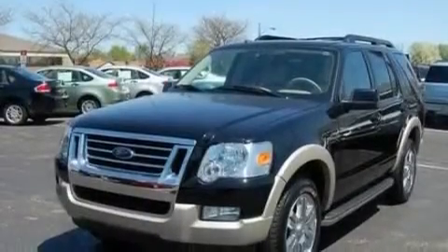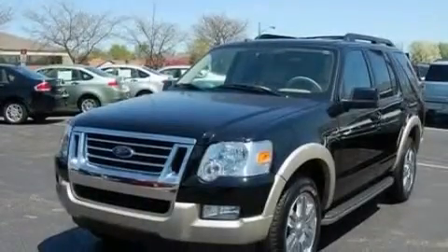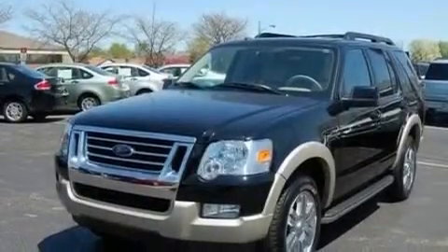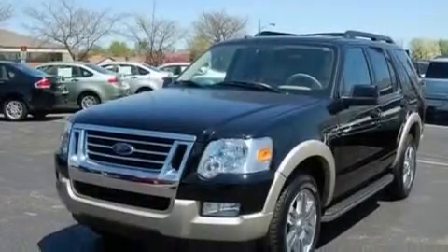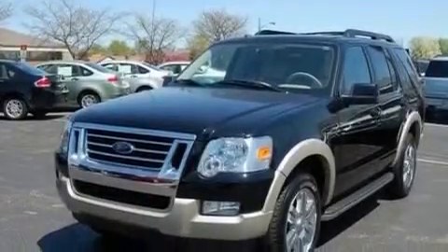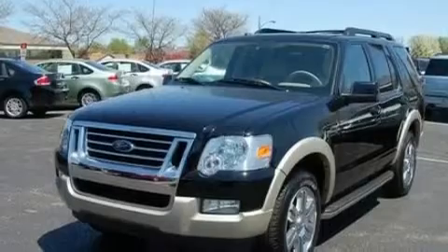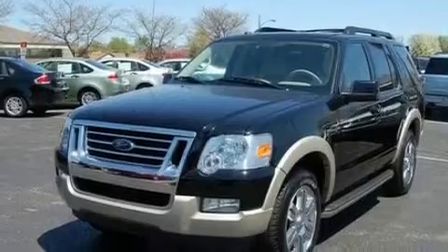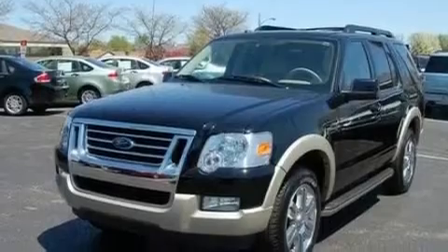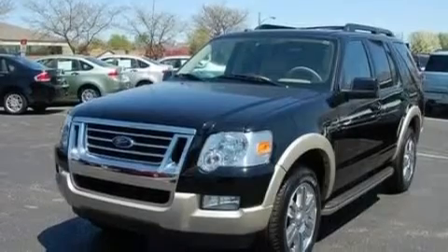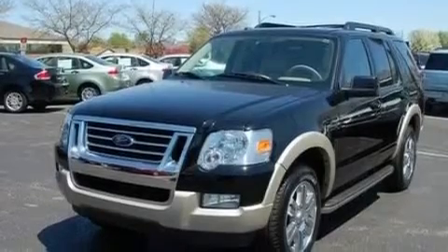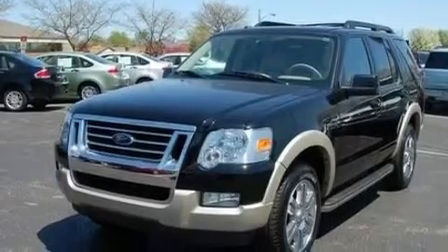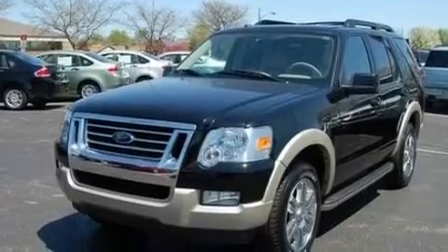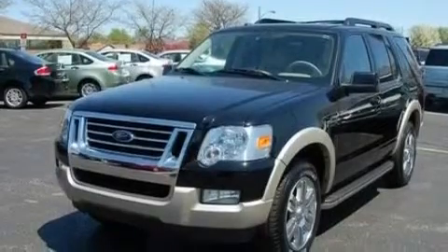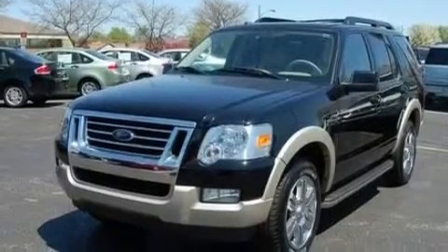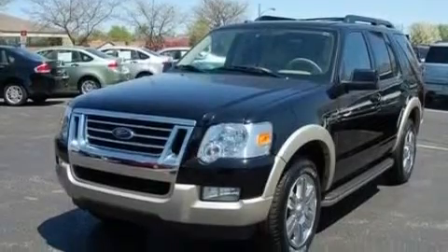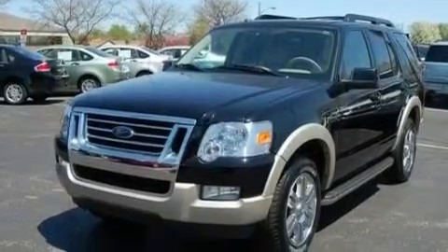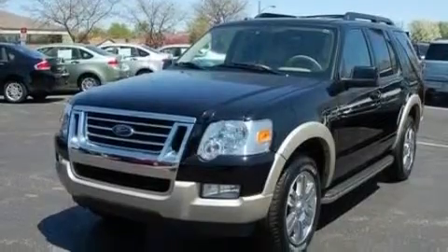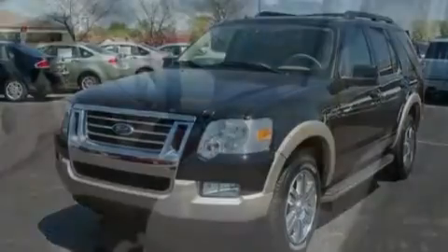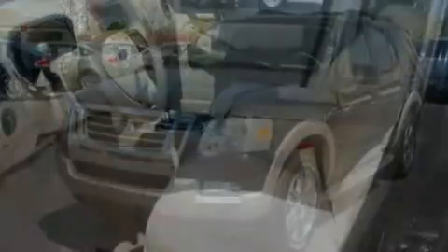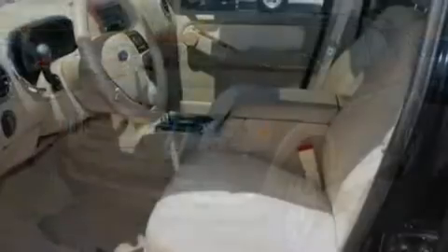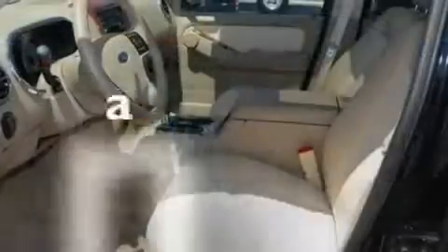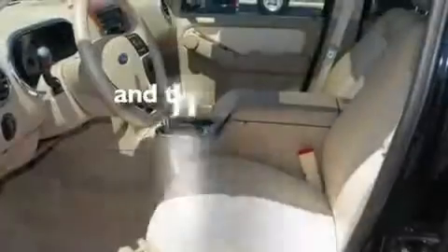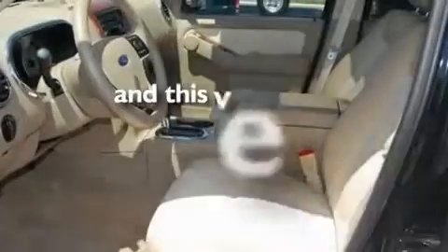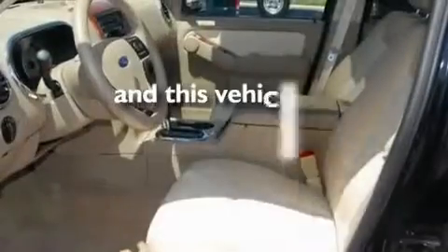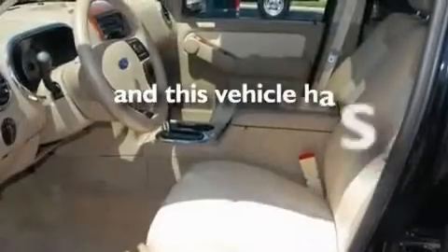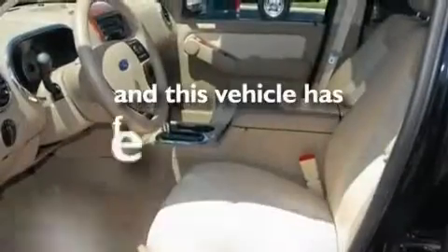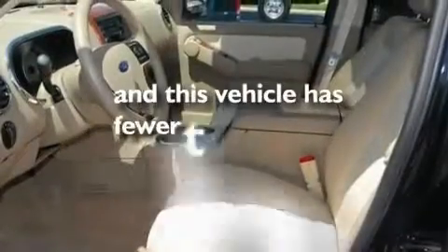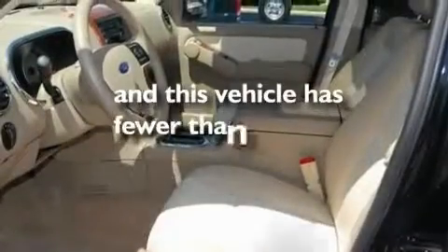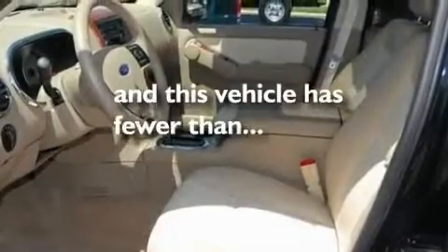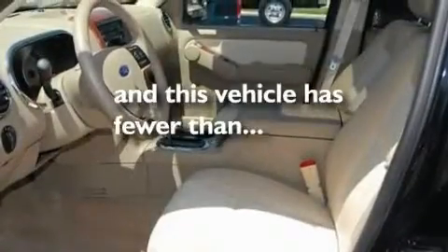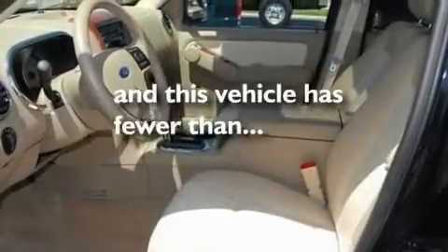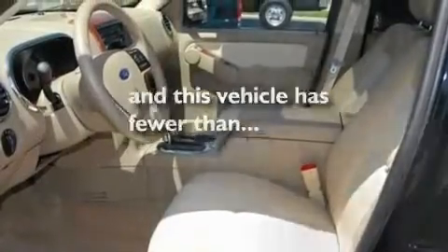Additional features include a low tire pressure indicator, dual power seats, and this vehicle has less than 30,000 miles.